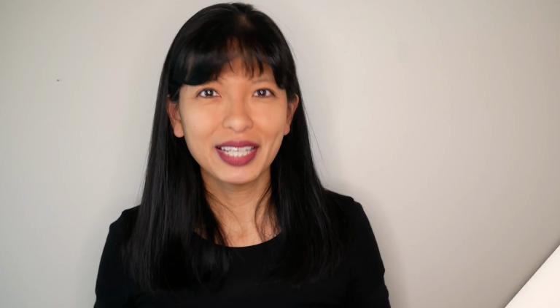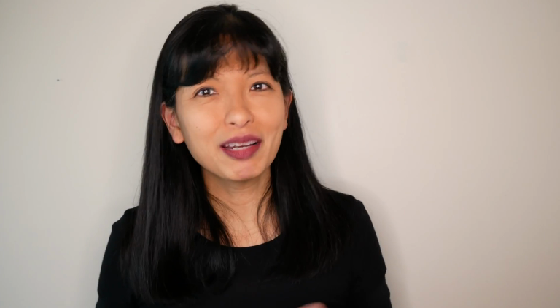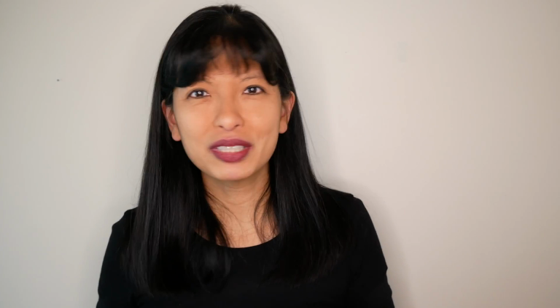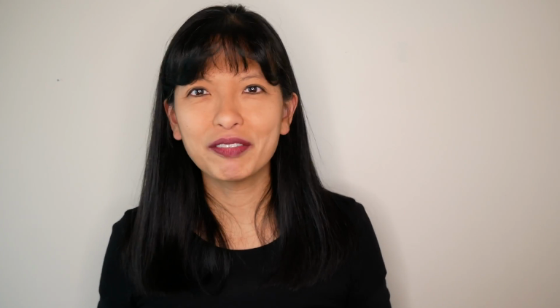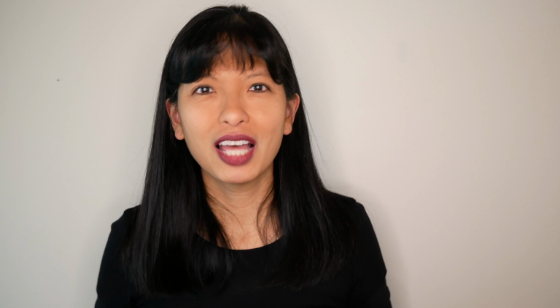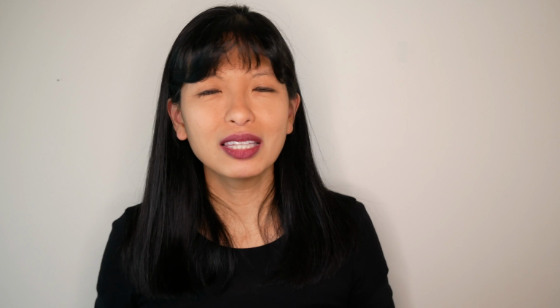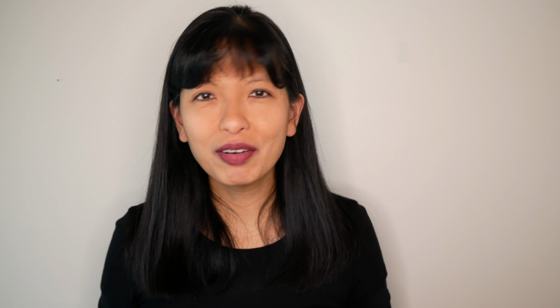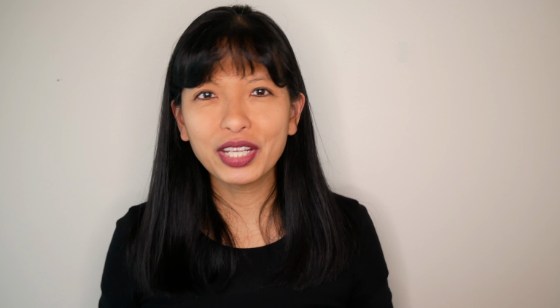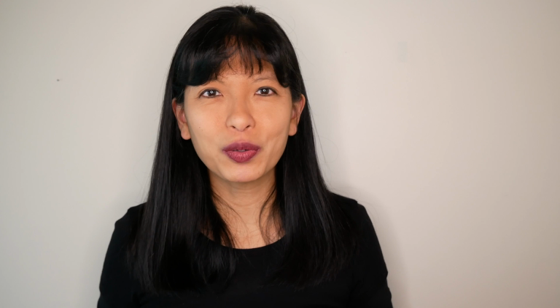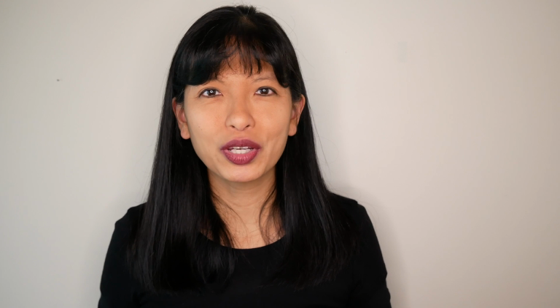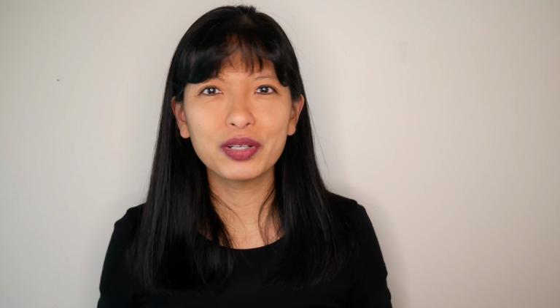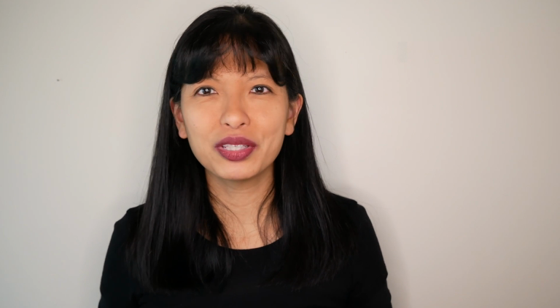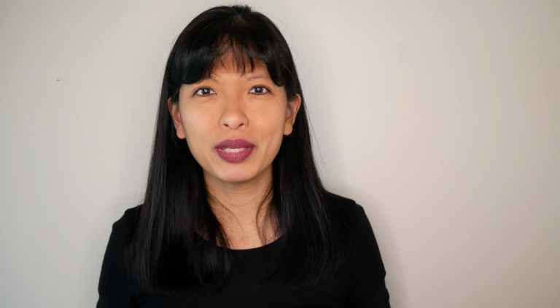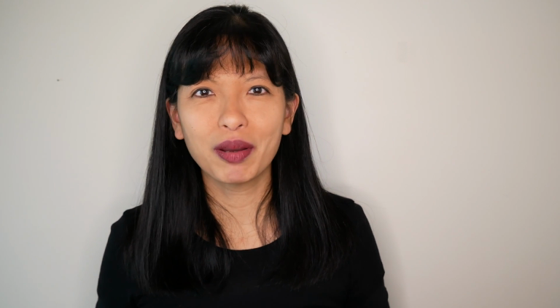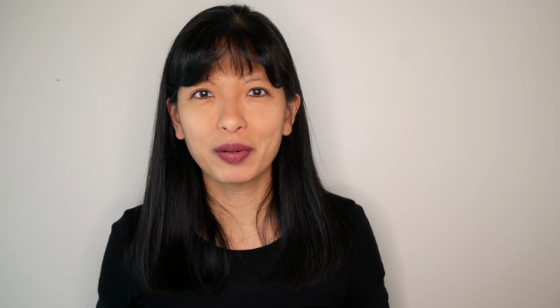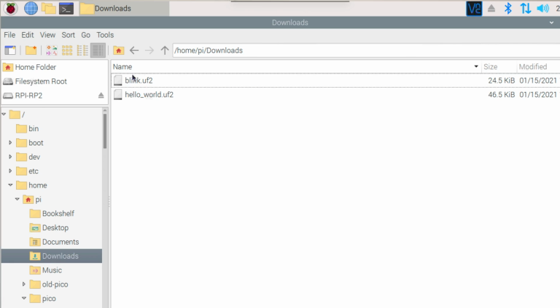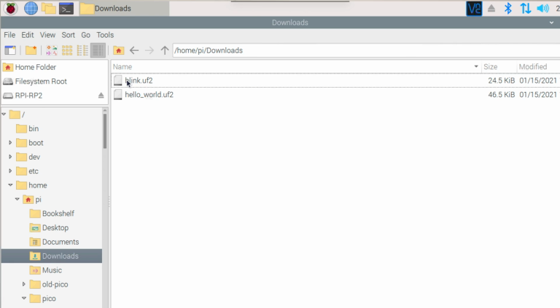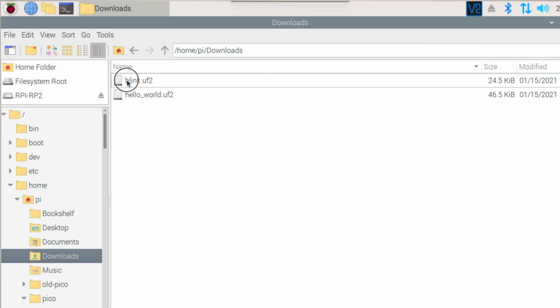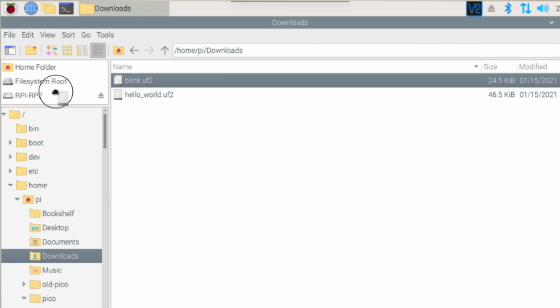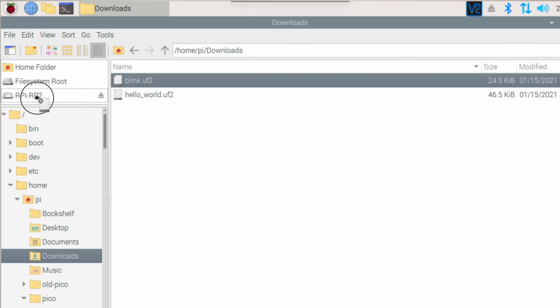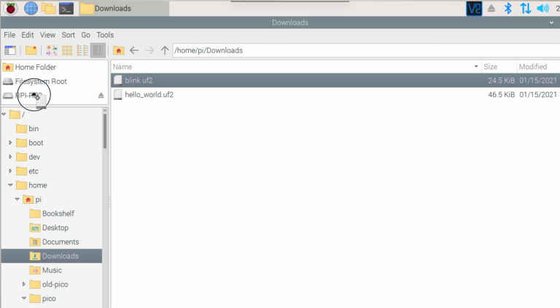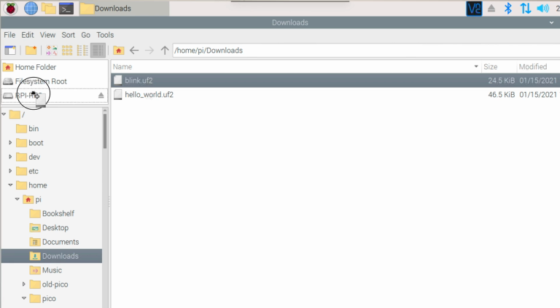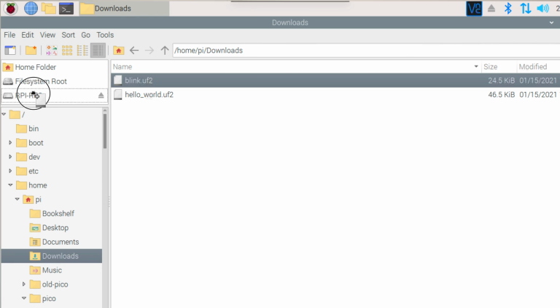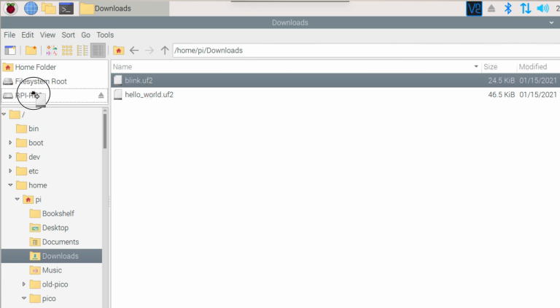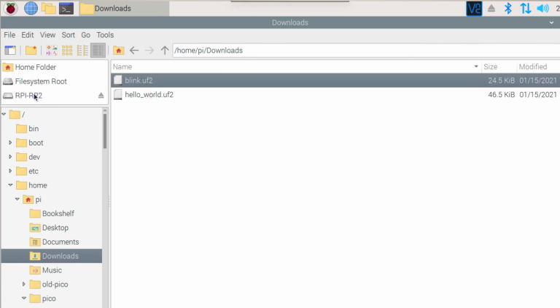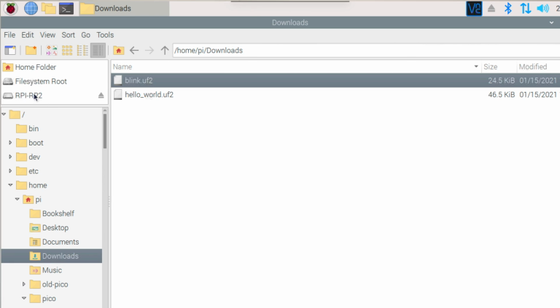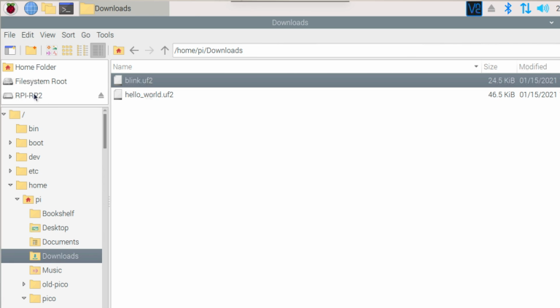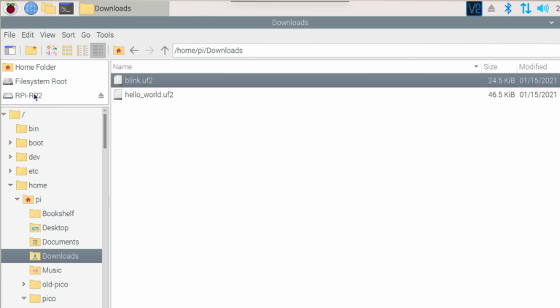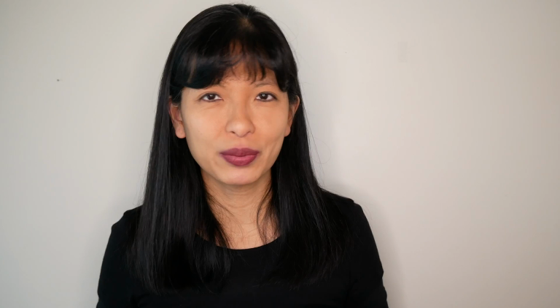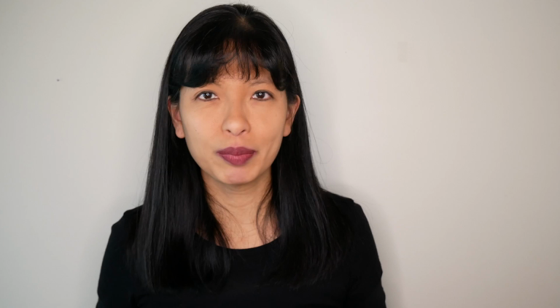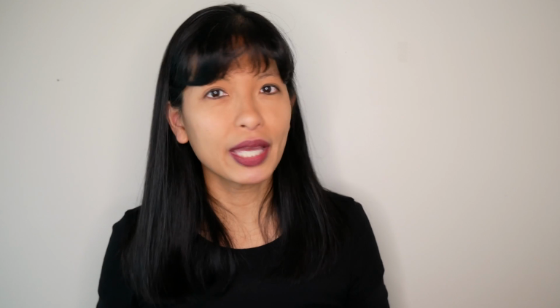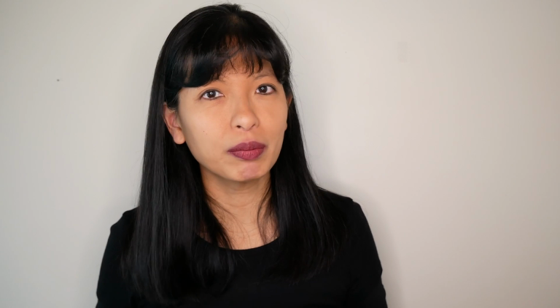Number seven: loading your code to the Pico board is as simple as drag and drop via USB cable.